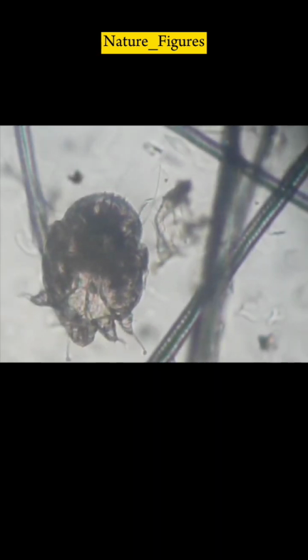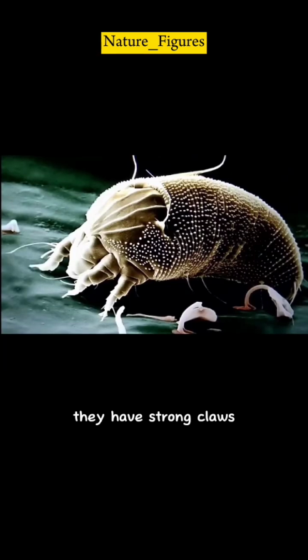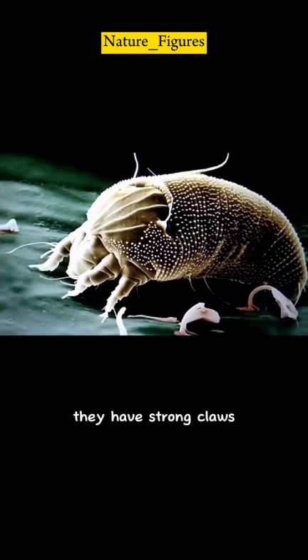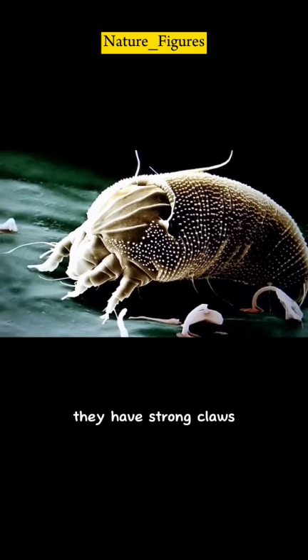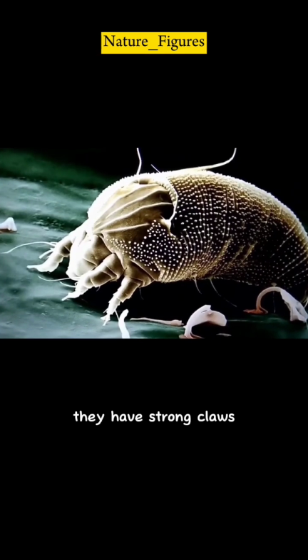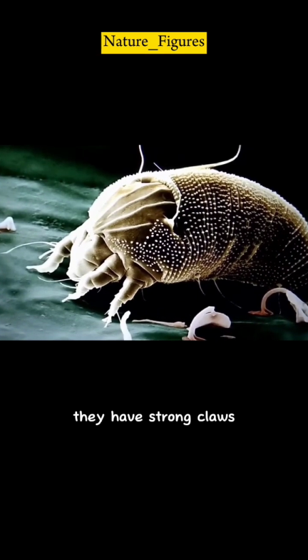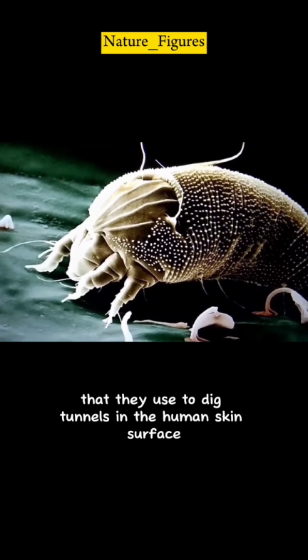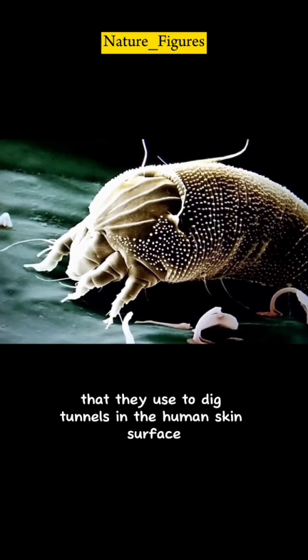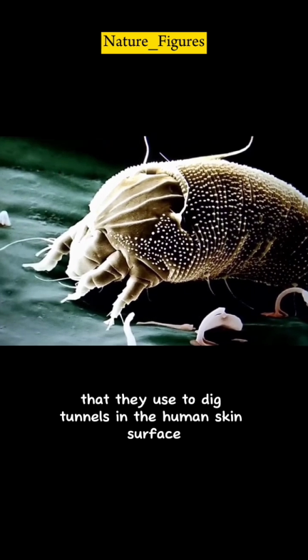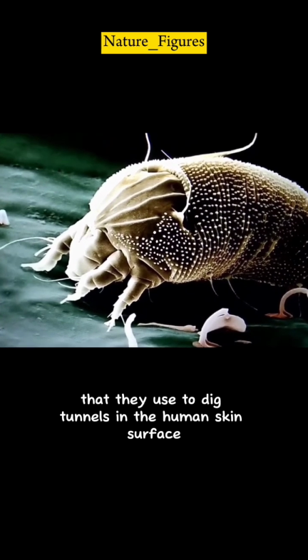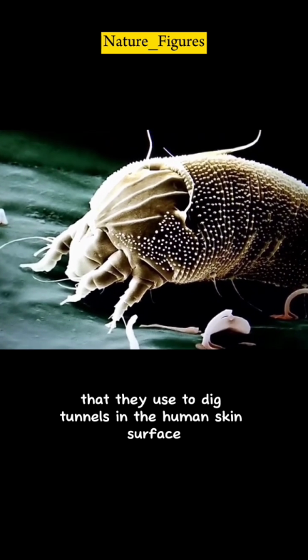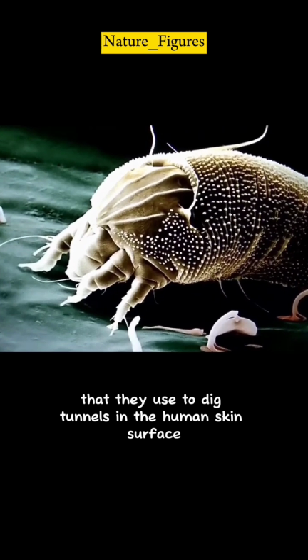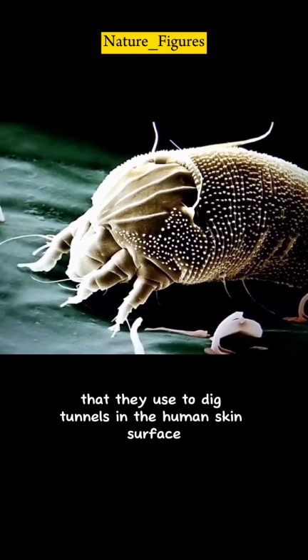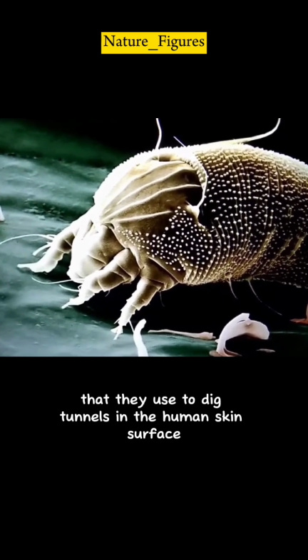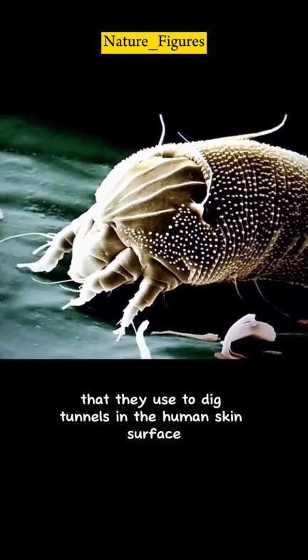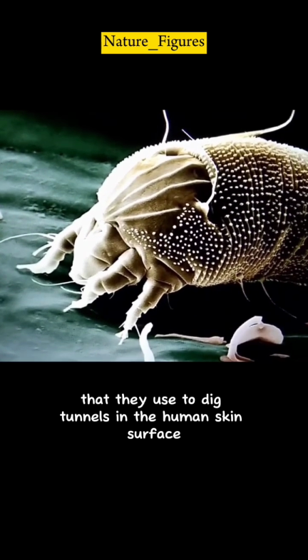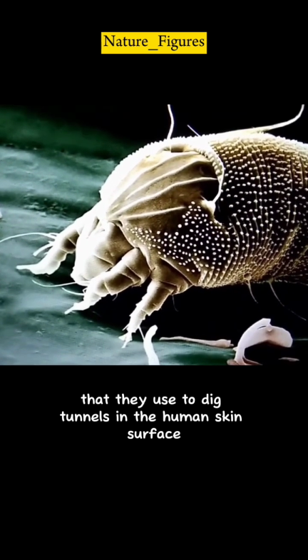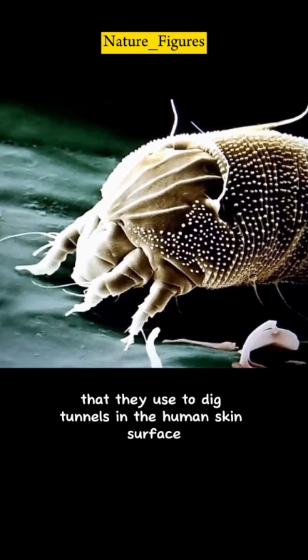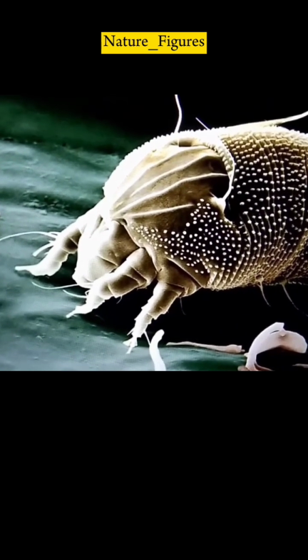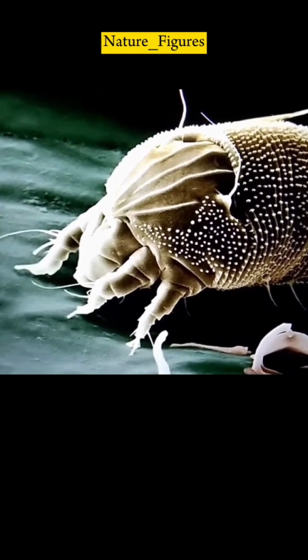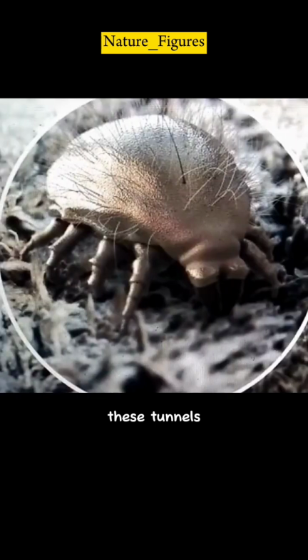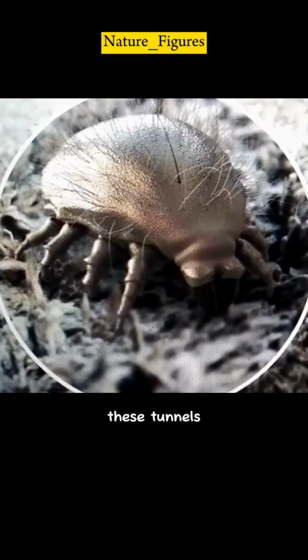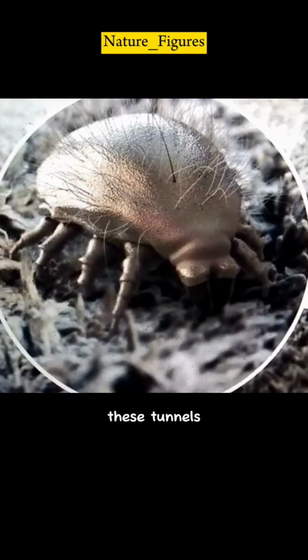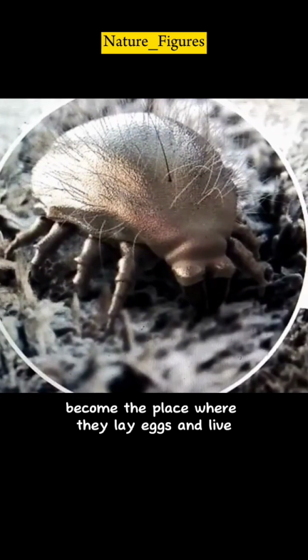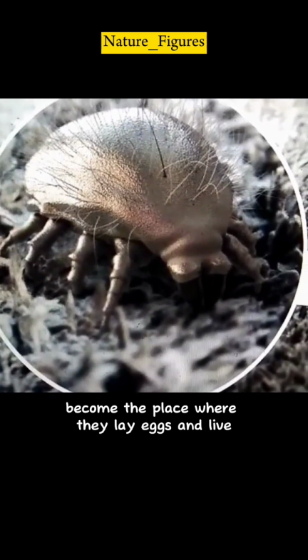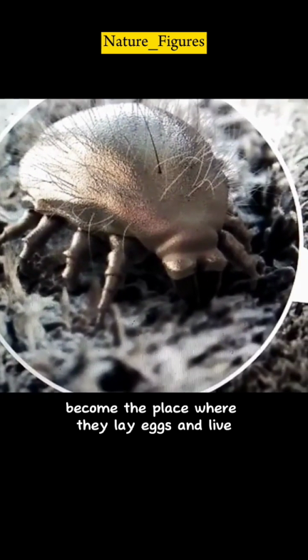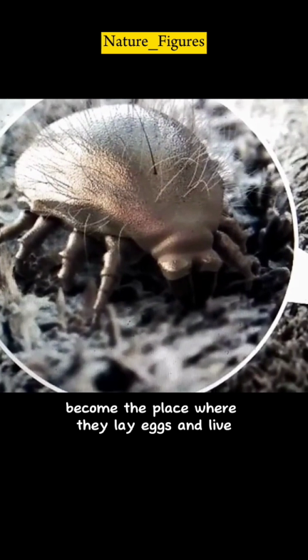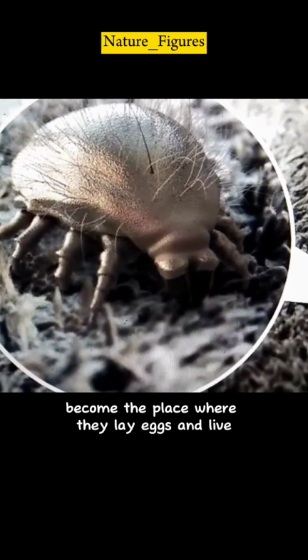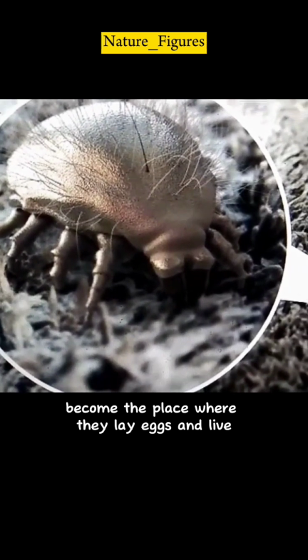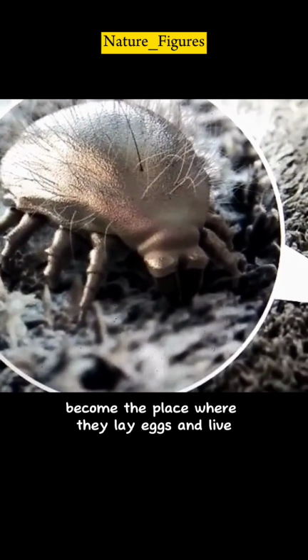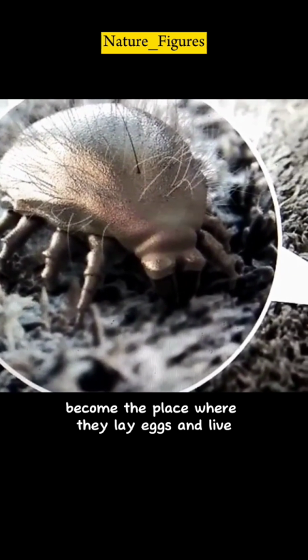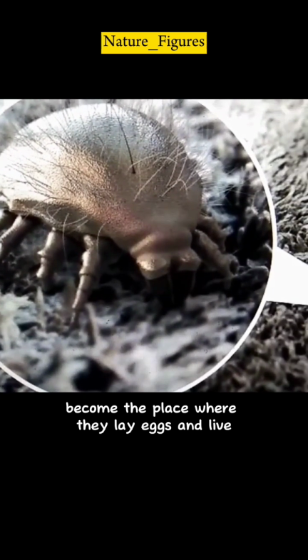They have strong claws that they use to dig tunnels in the human skin surface. These tunnels become the place where they lay eggs and live.